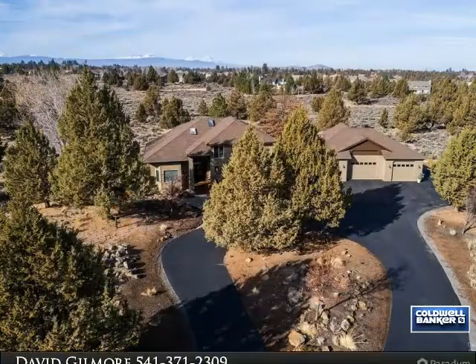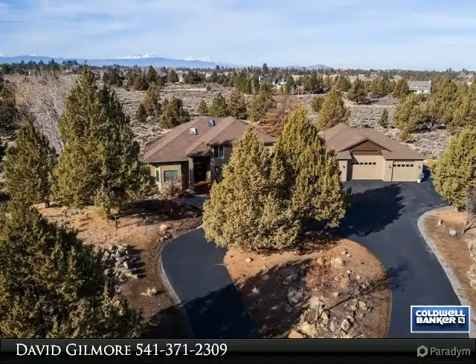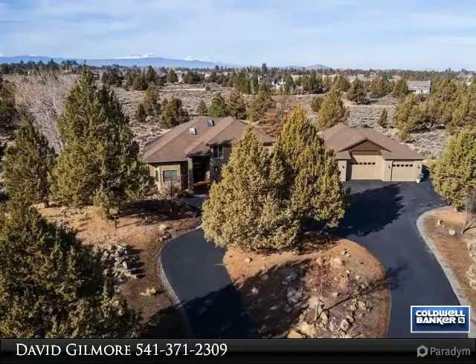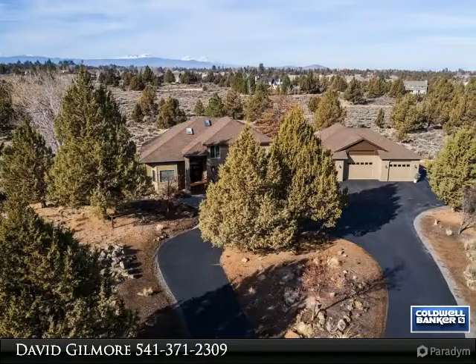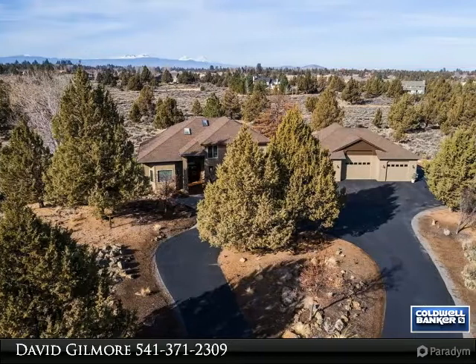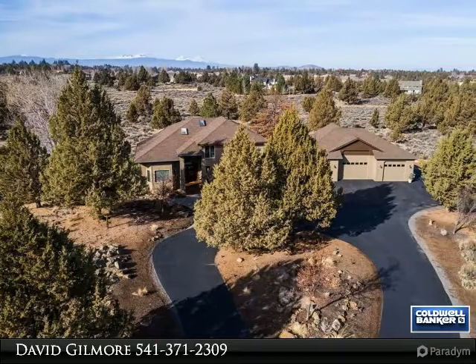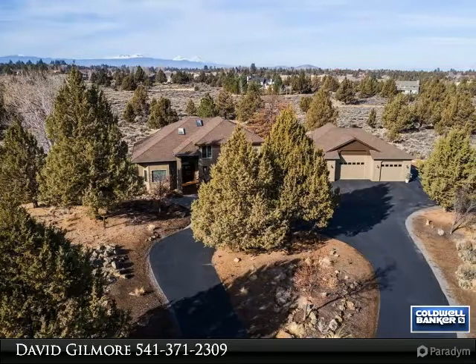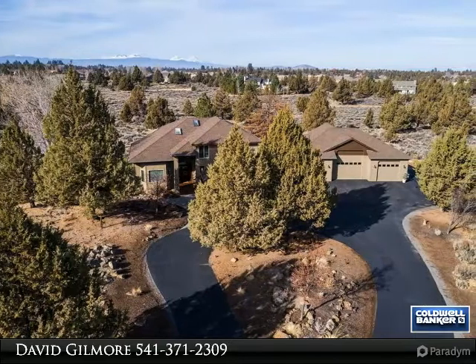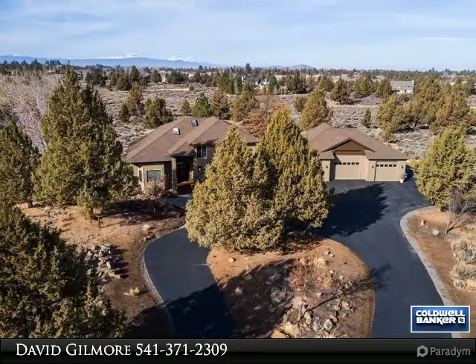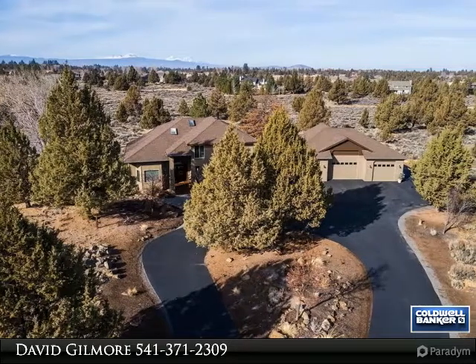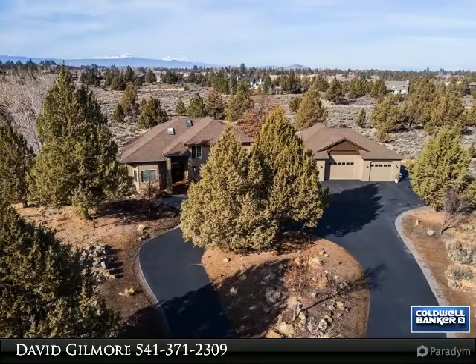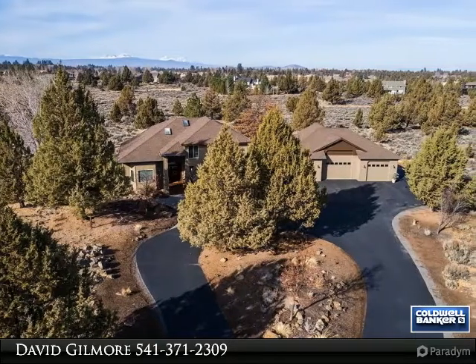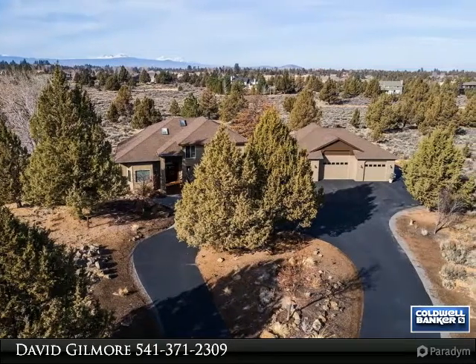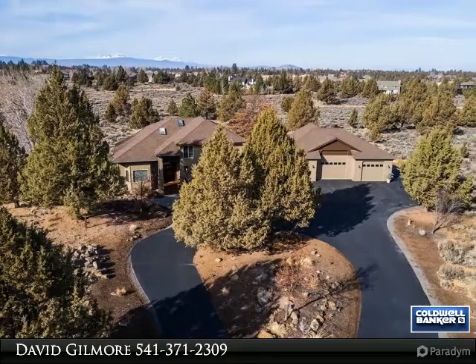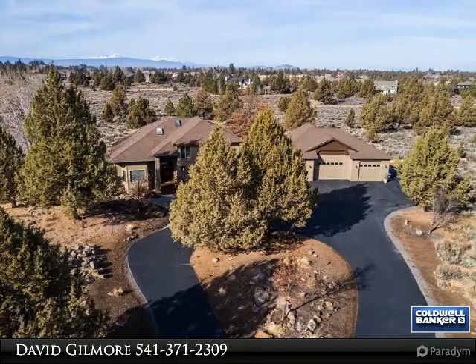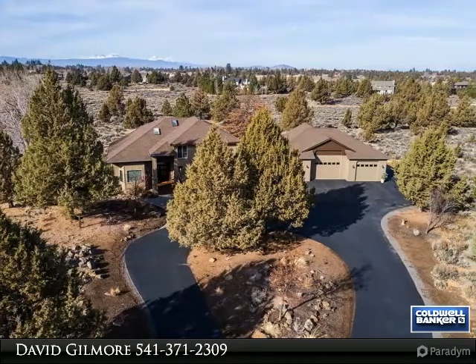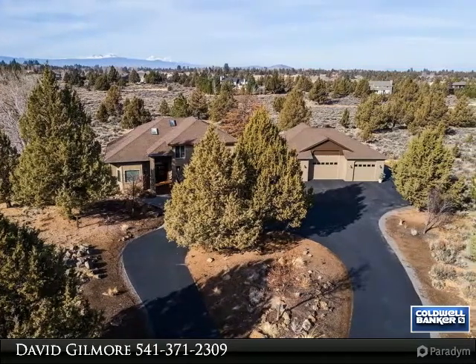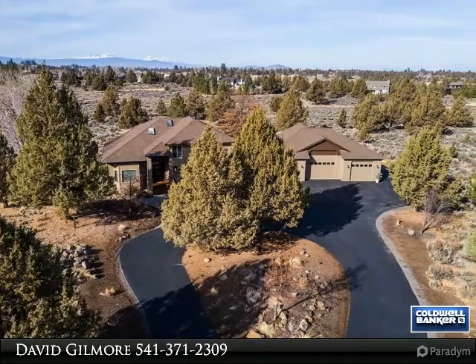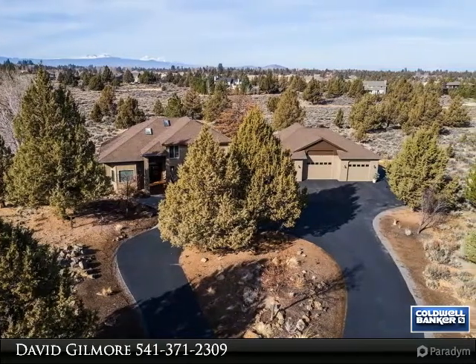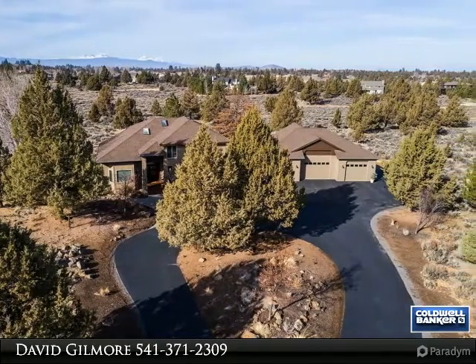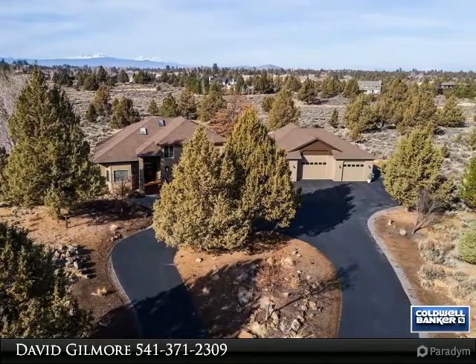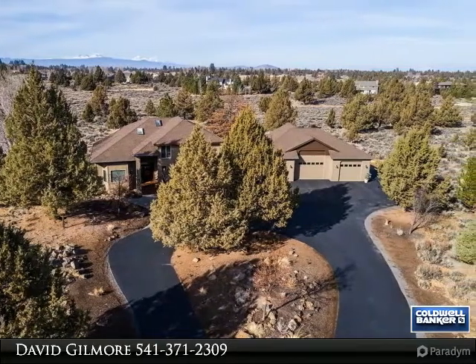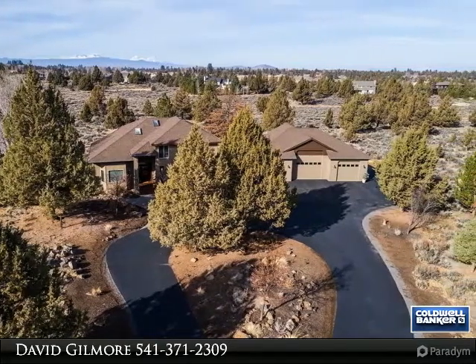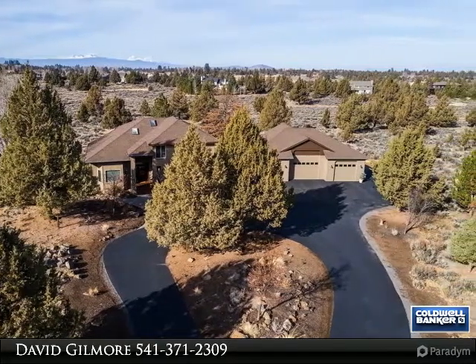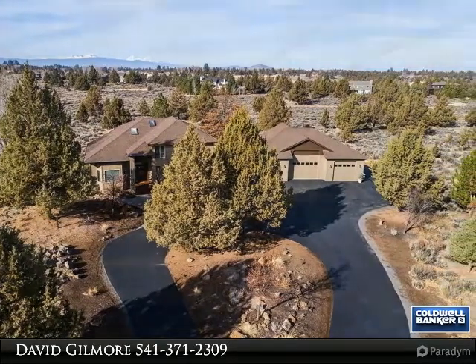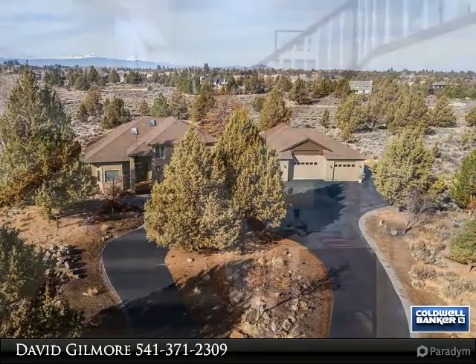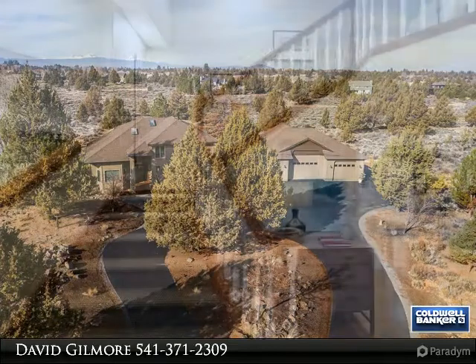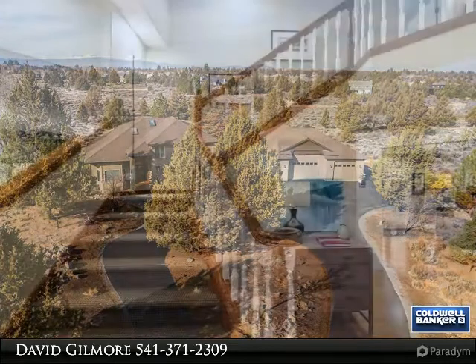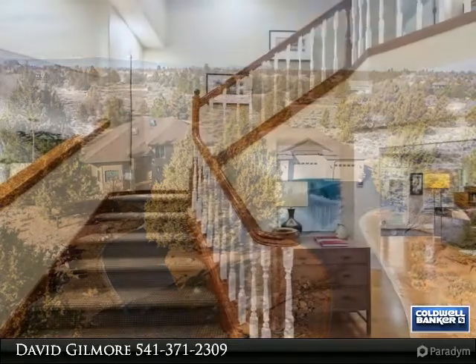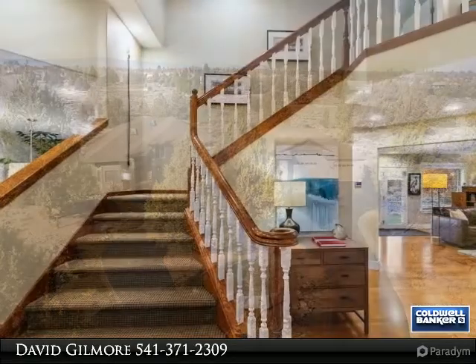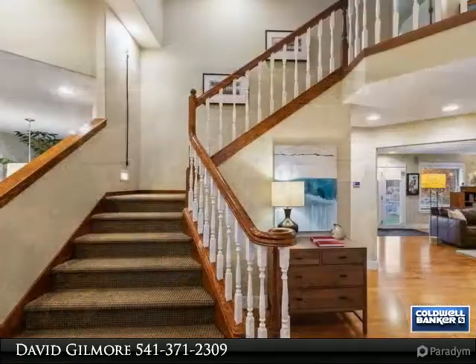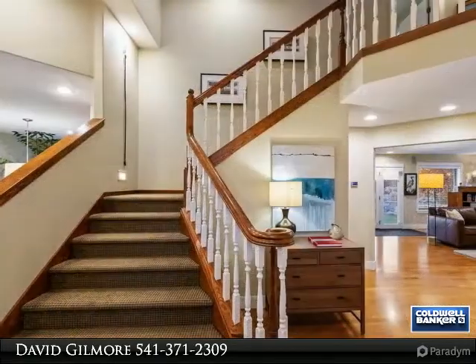Minutes from town, miles above the rest. End of cul-de-sac privacy sets the stage for stylish mountain view living.